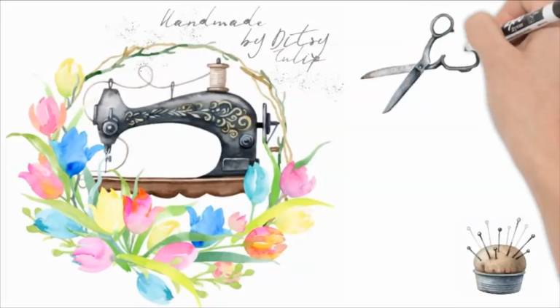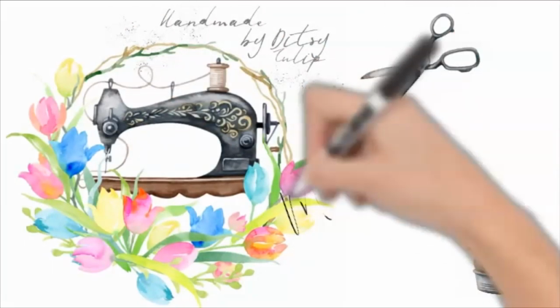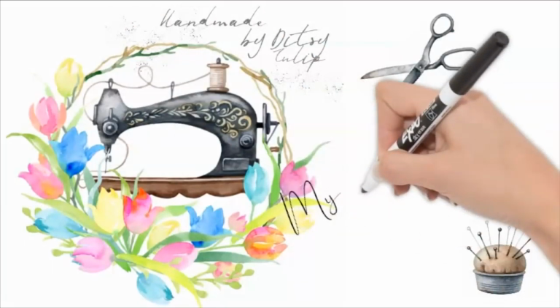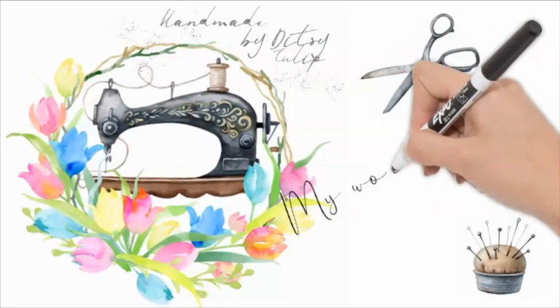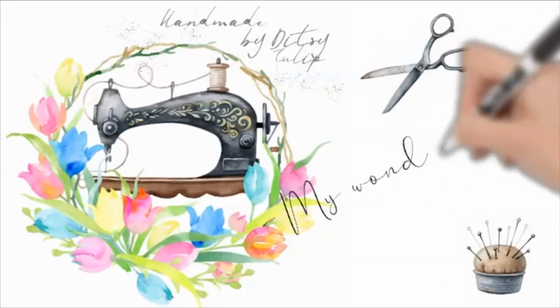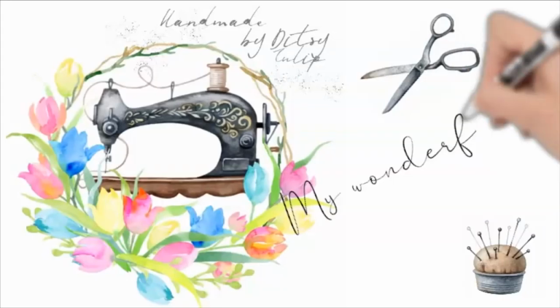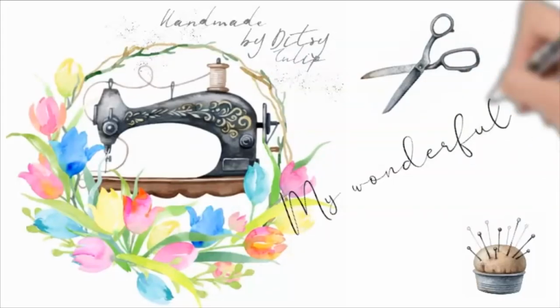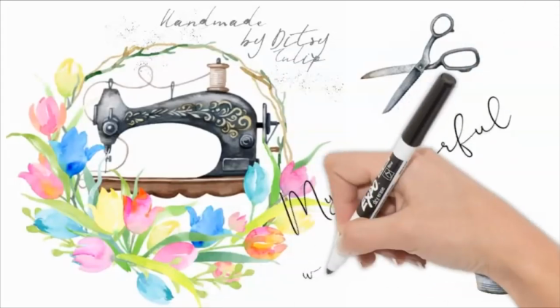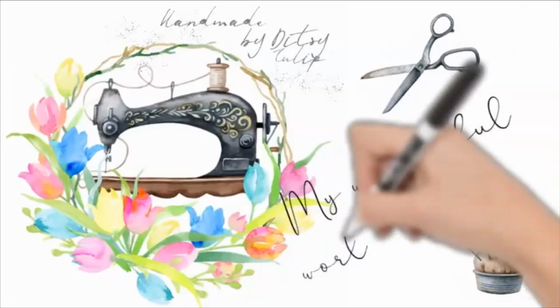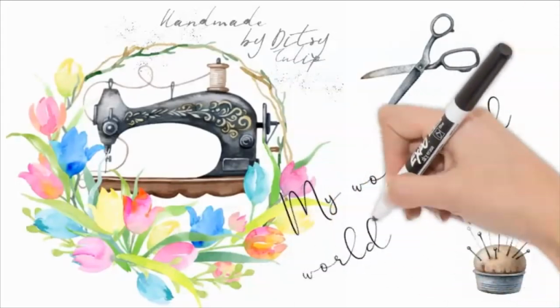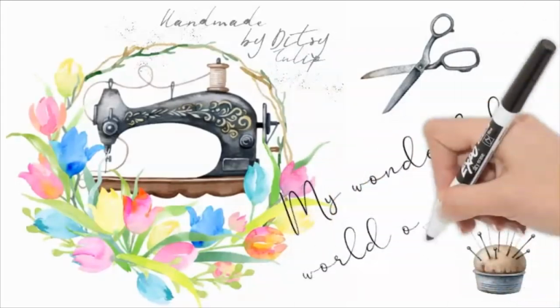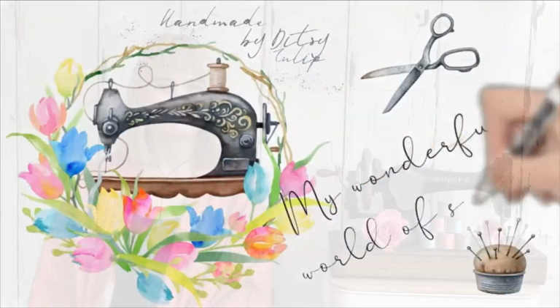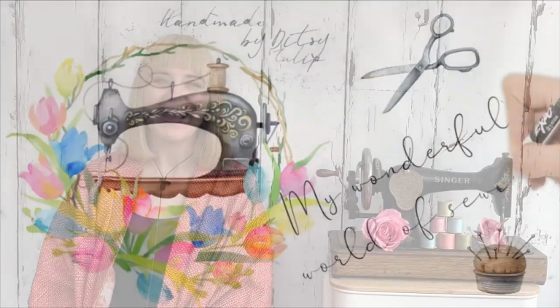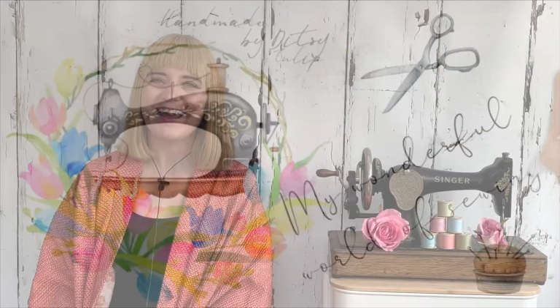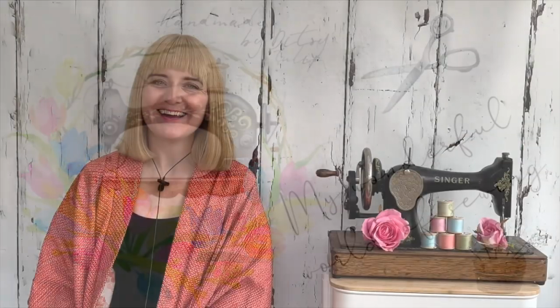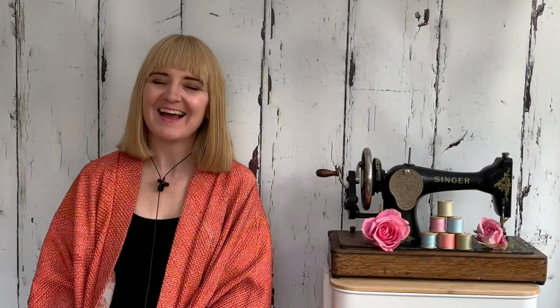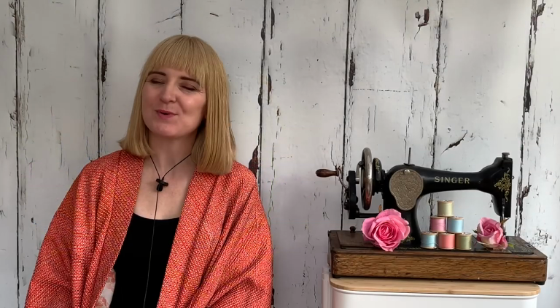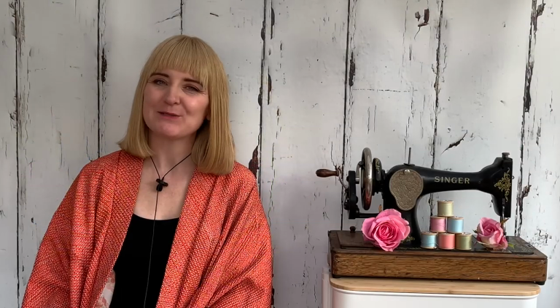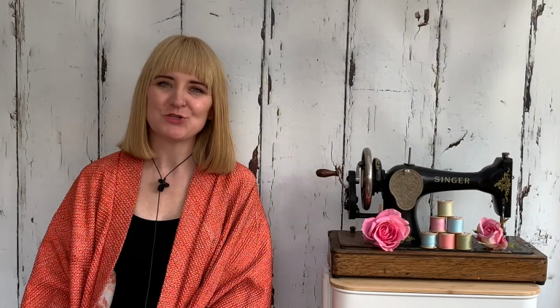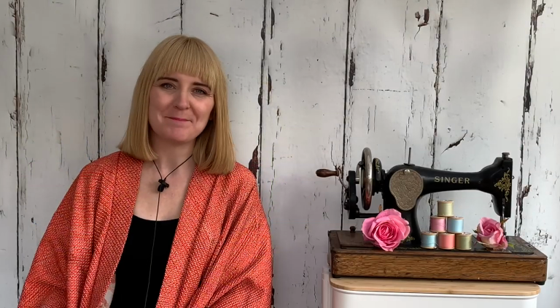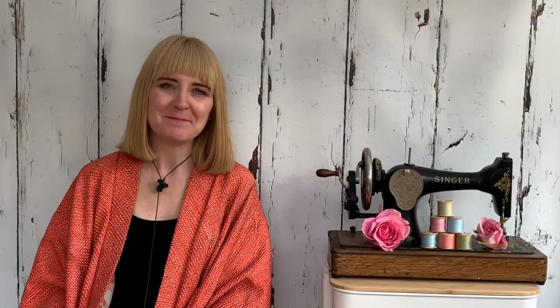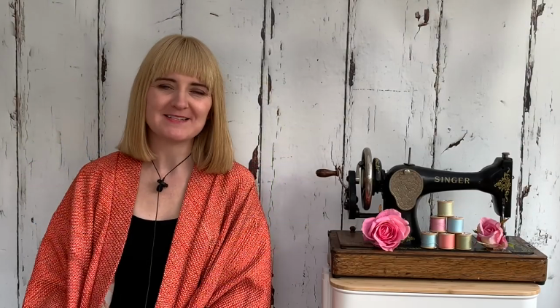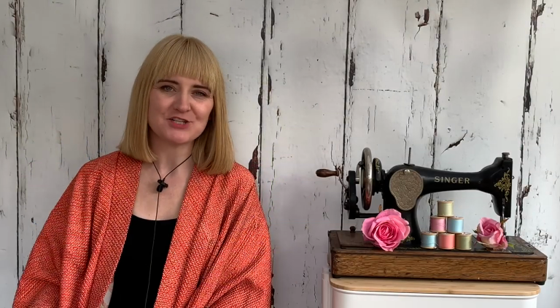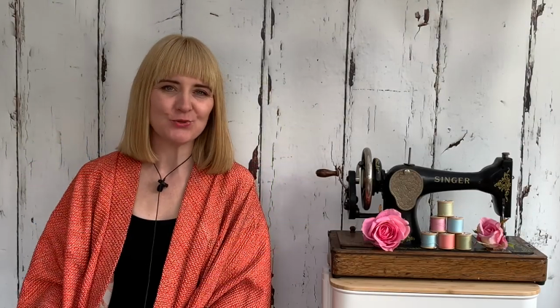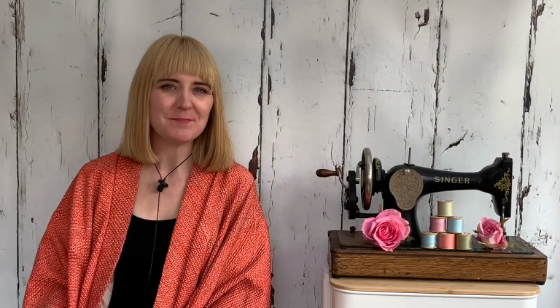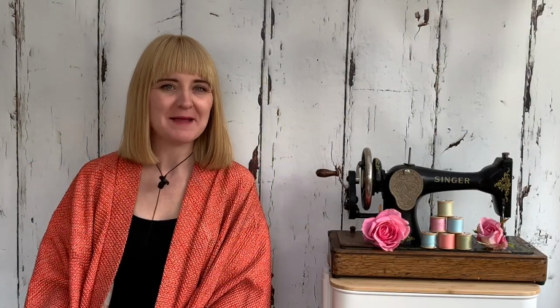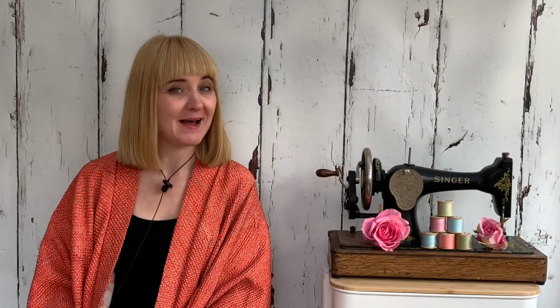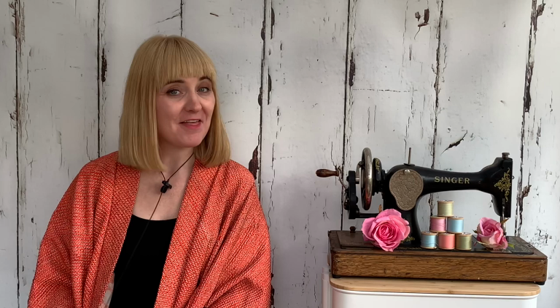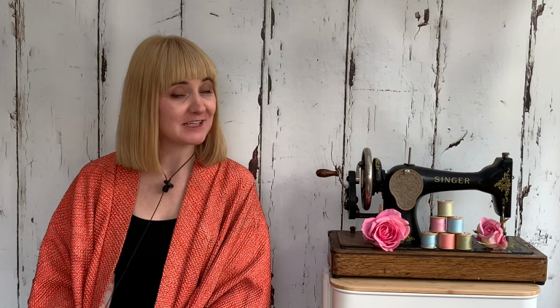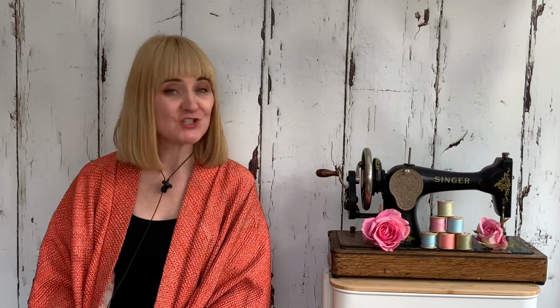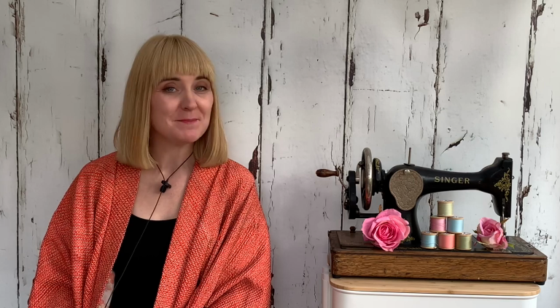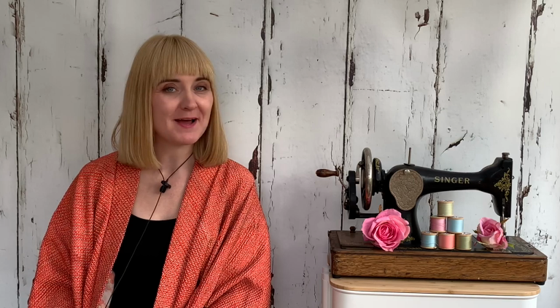Hi and welcome to Handmade by Ditsy Tulip. I'm Mel and thanks for stopping by.